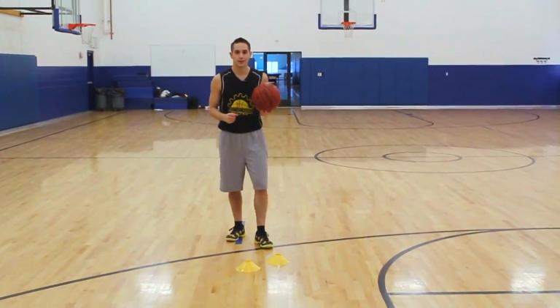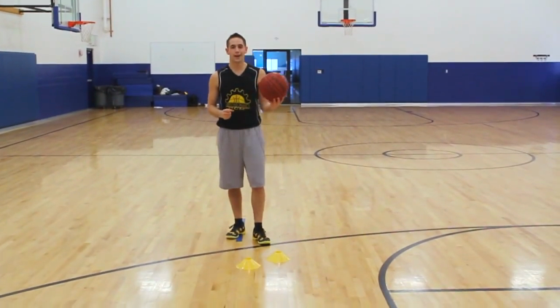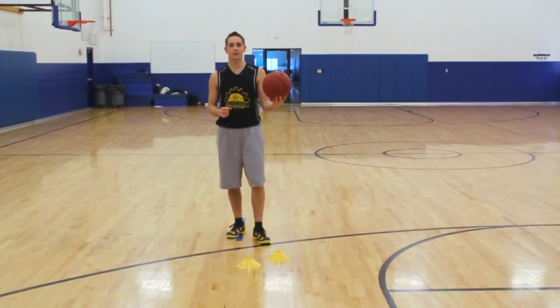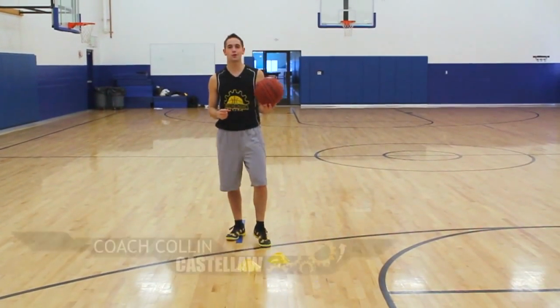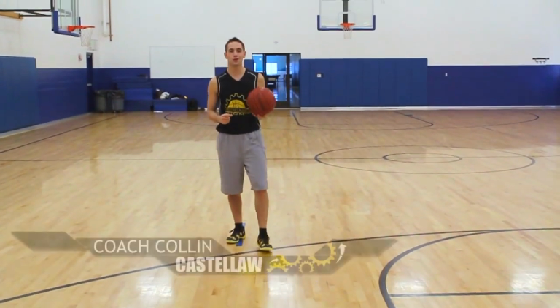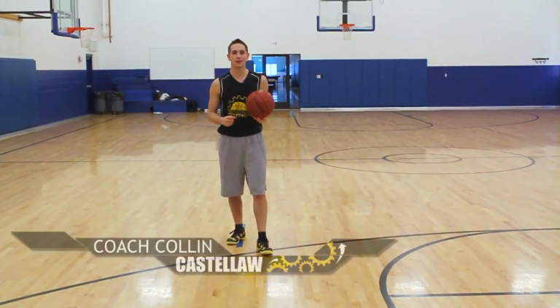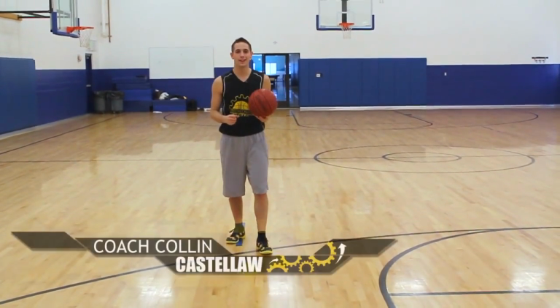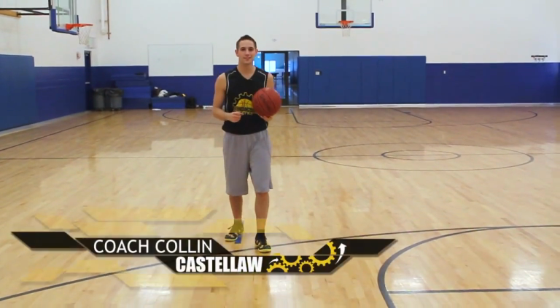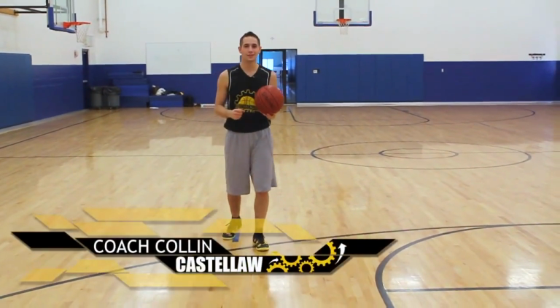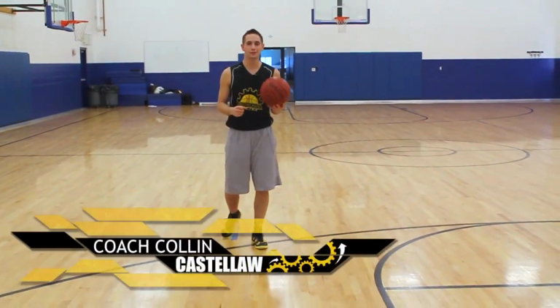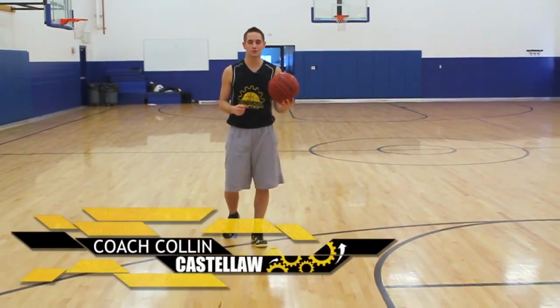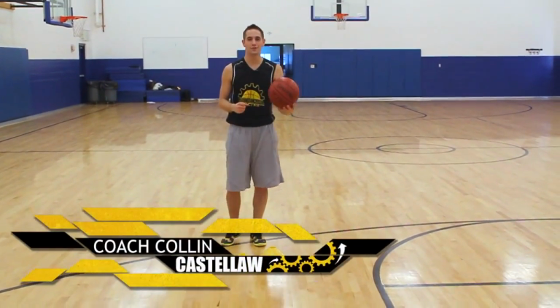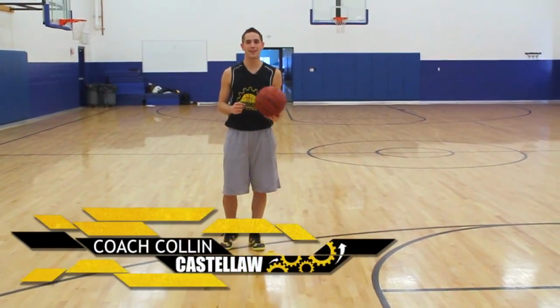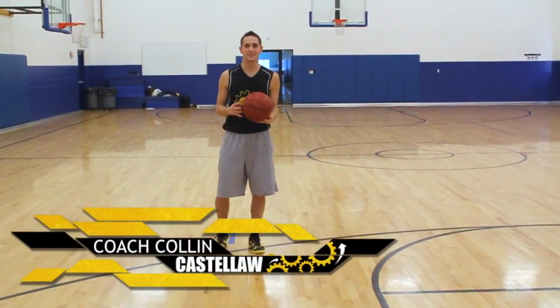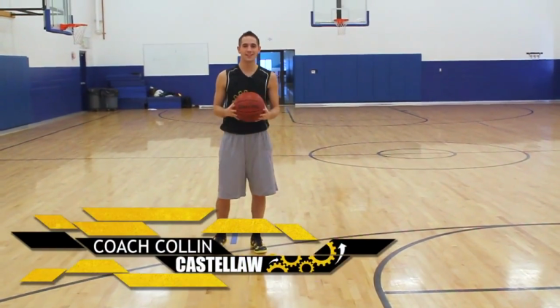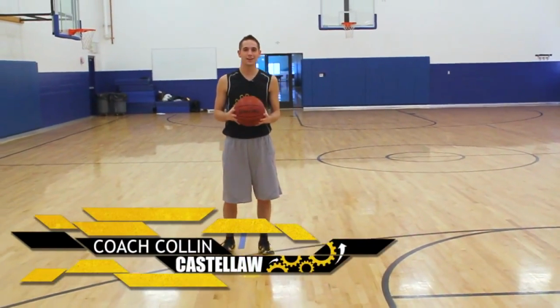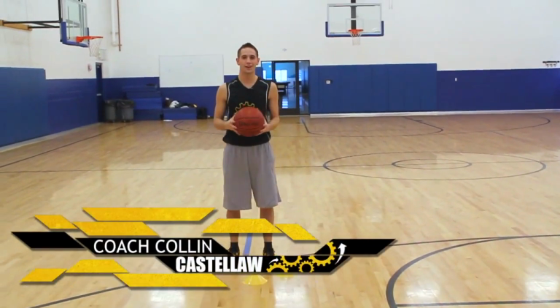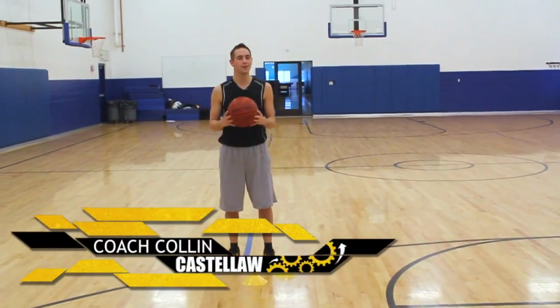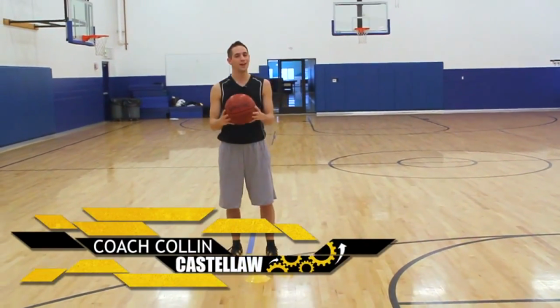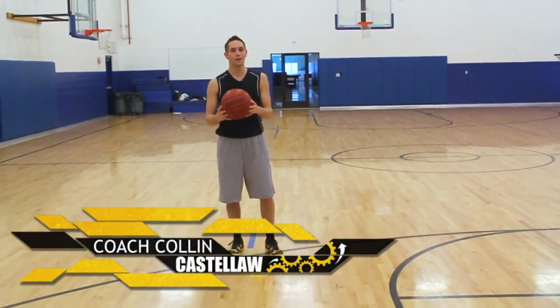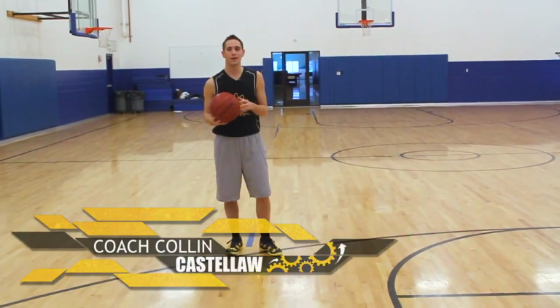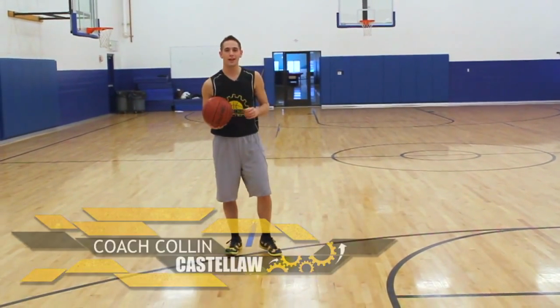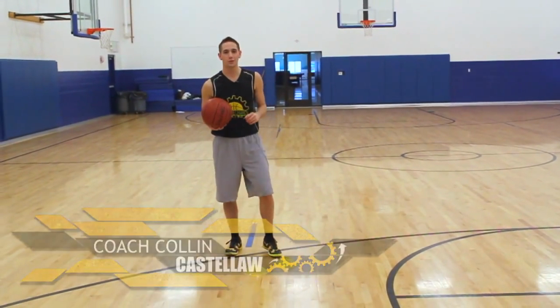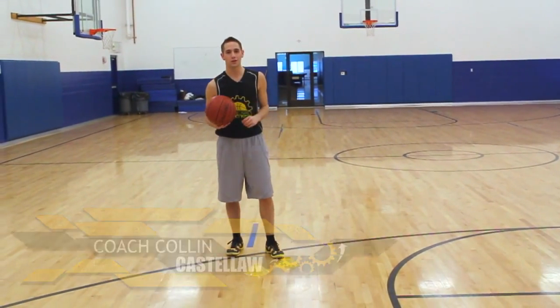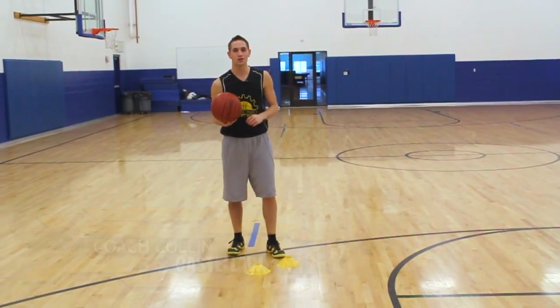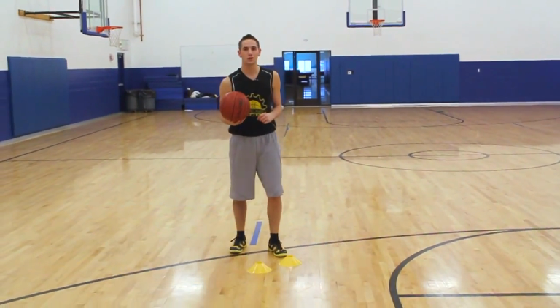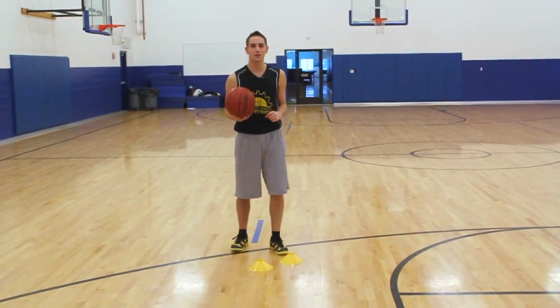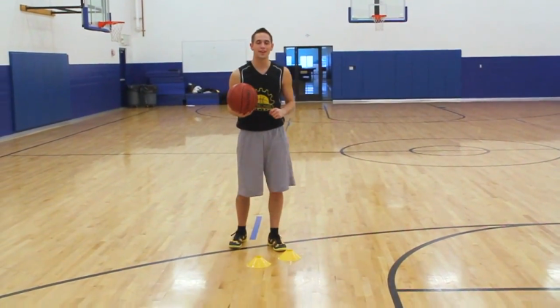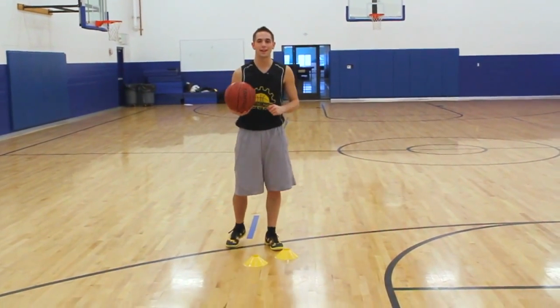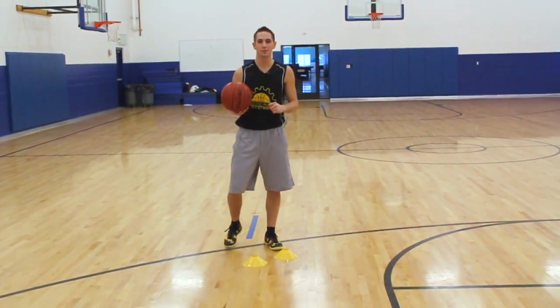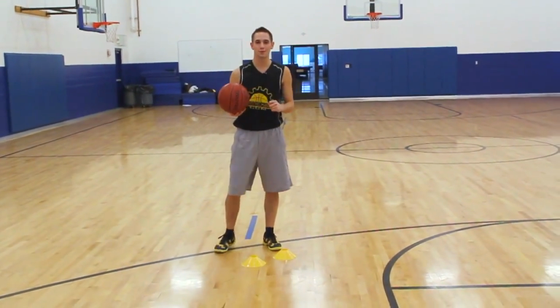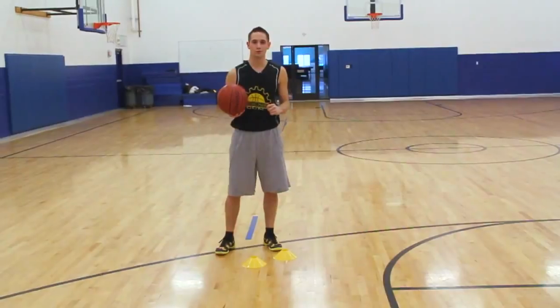Hi, I'm Coach Colin Castello from ShotMechanics.com, and right now we're going to show you the in and out move.